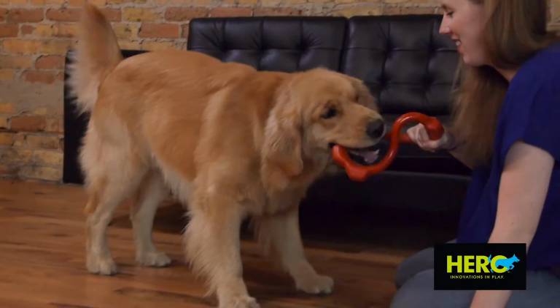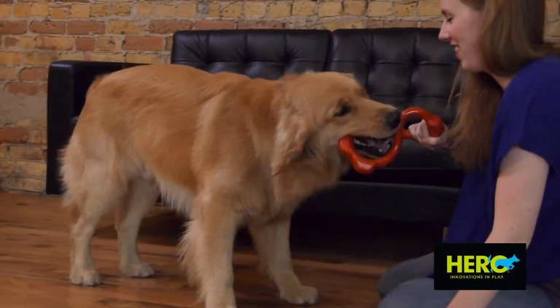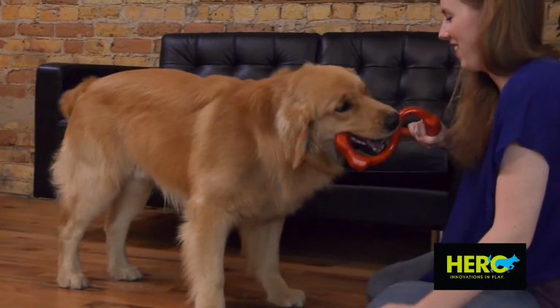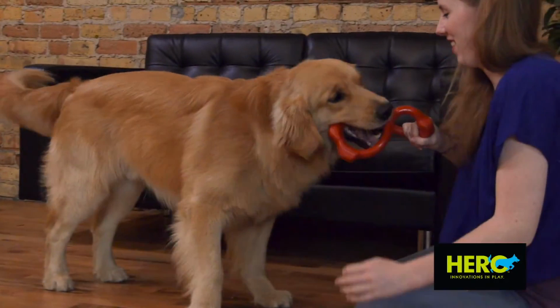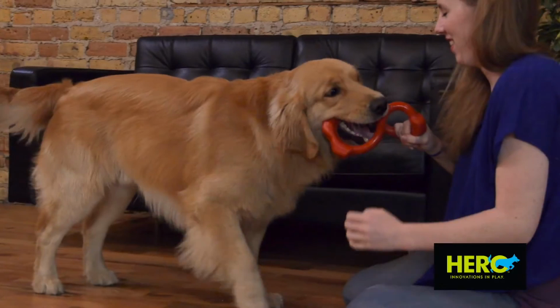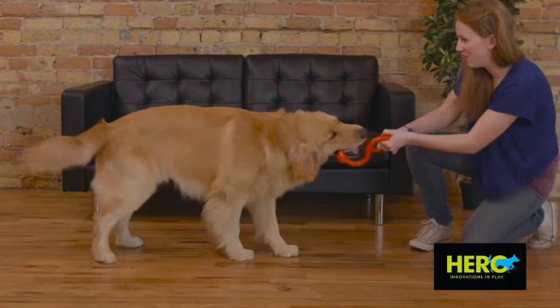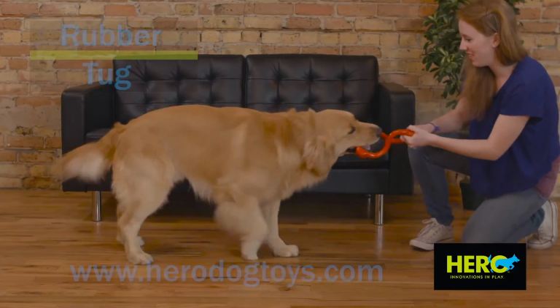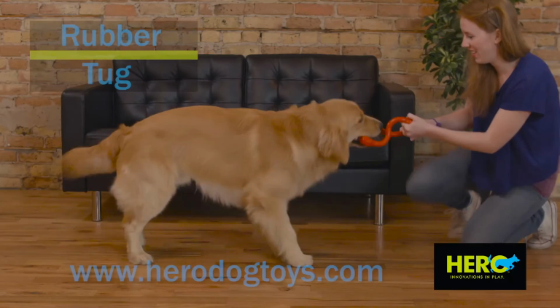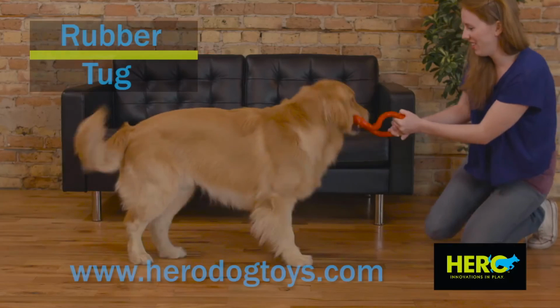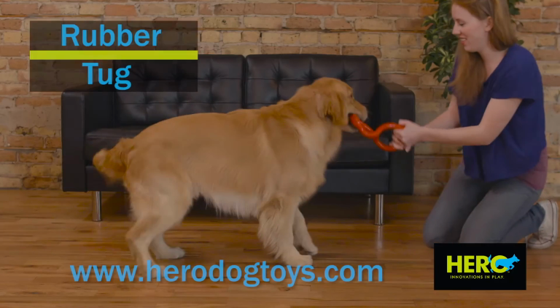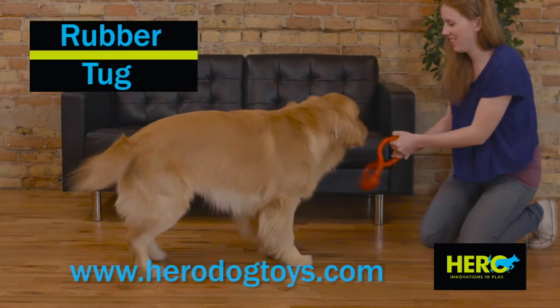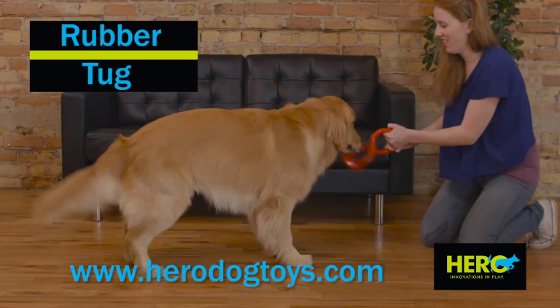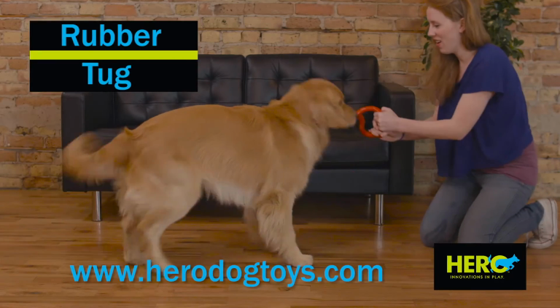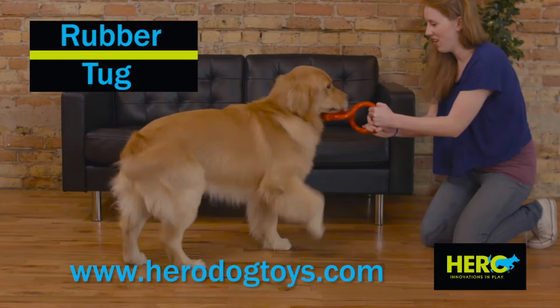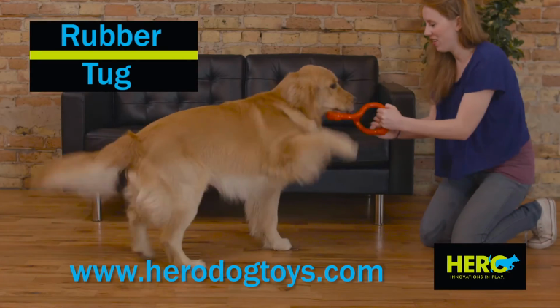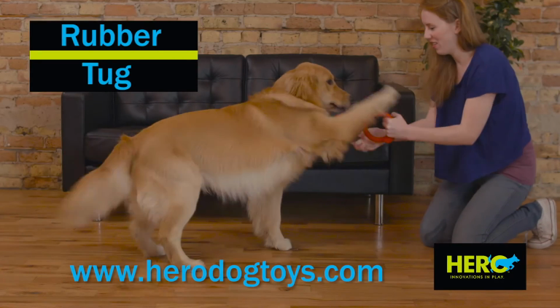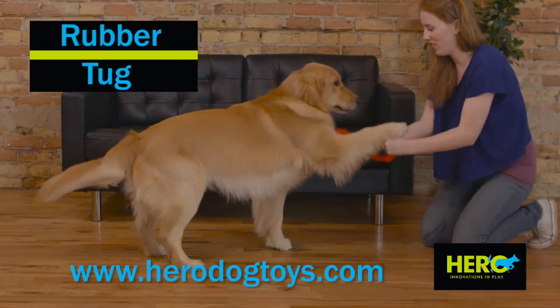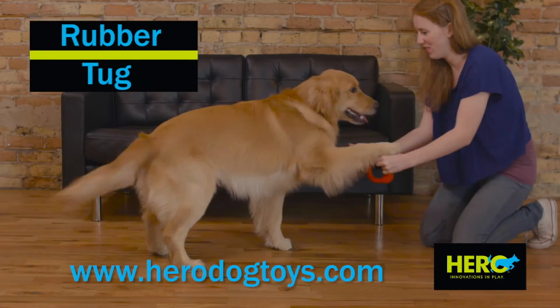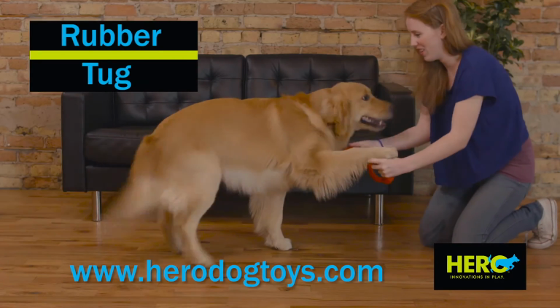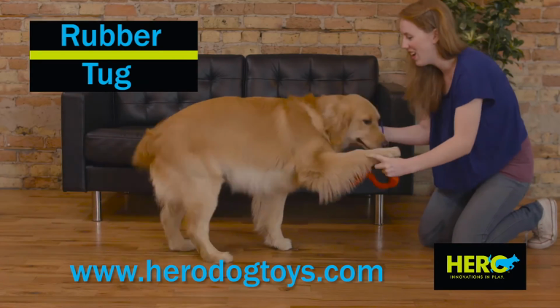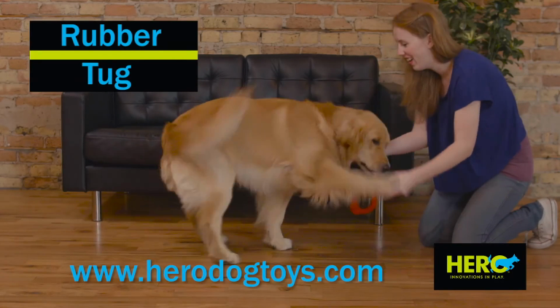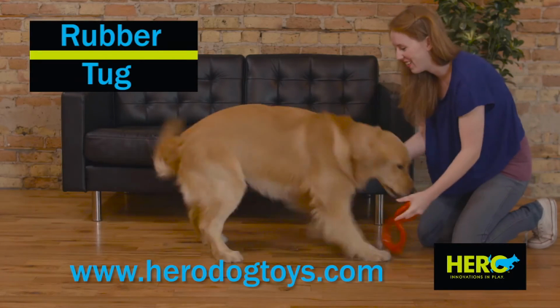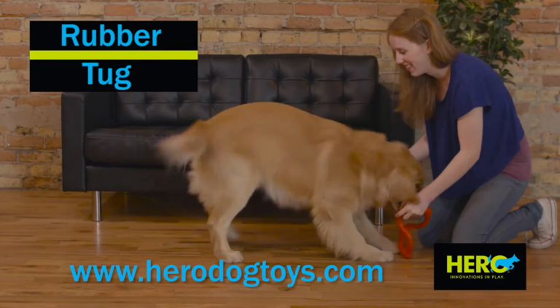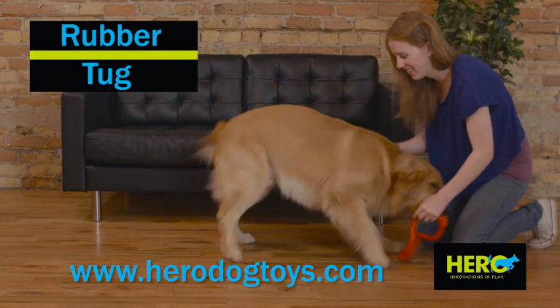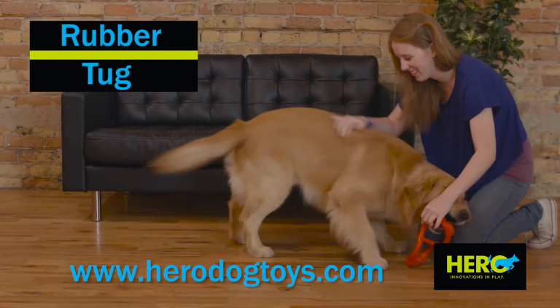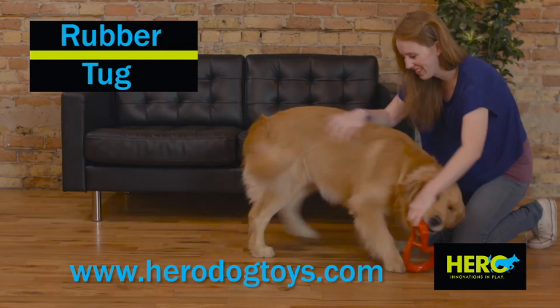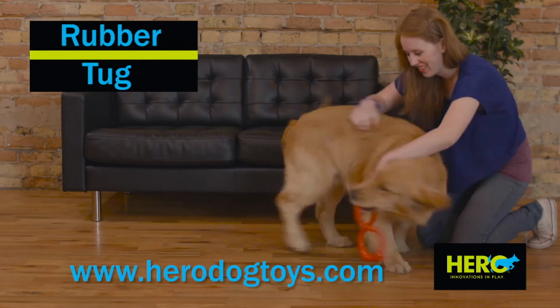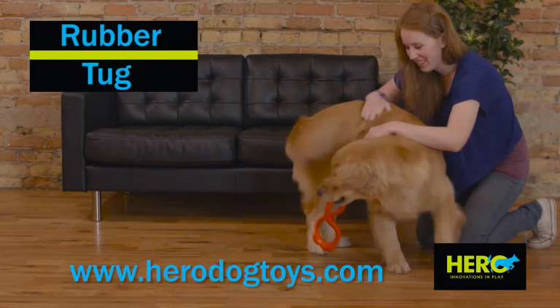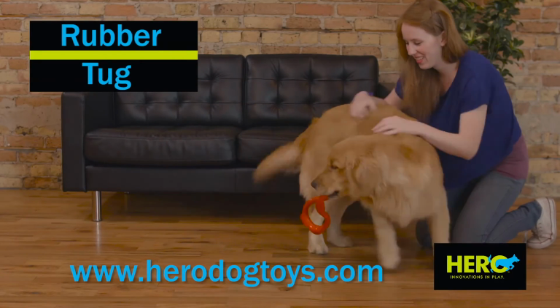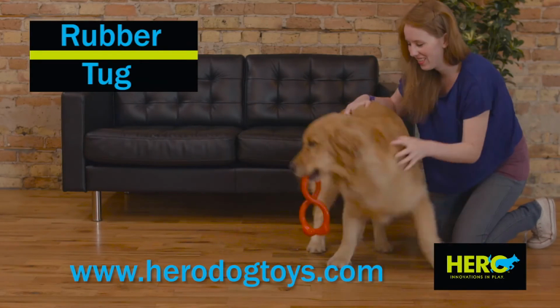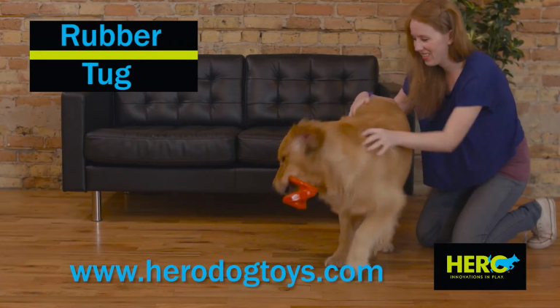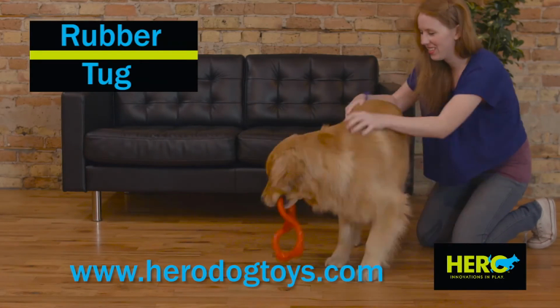Hero Dog Toys, online at Herodogtoys.com. A subsidiary of Chi-Tech Corporation.